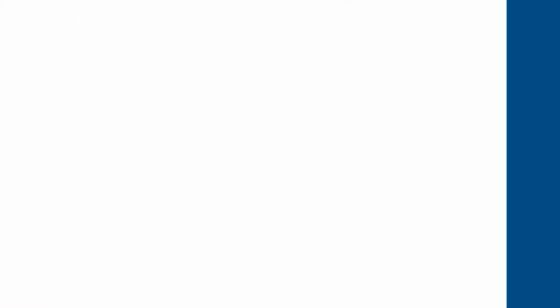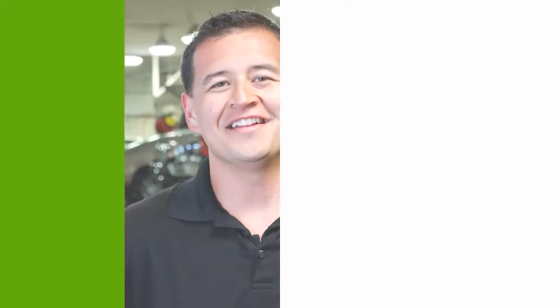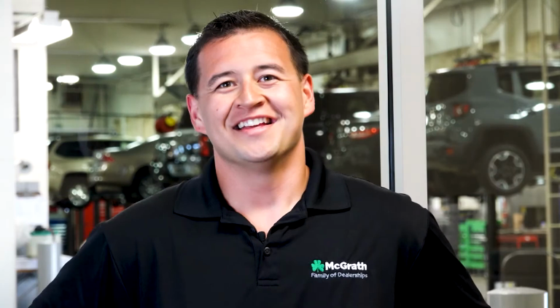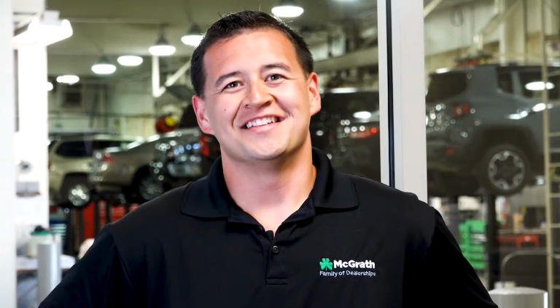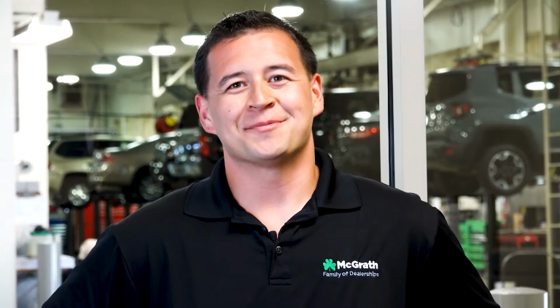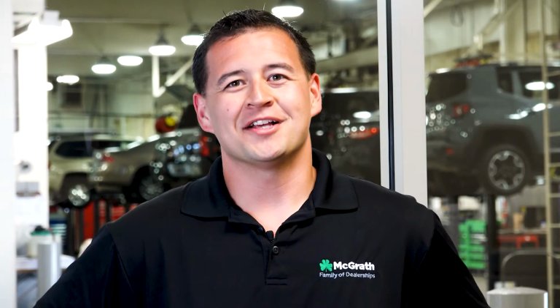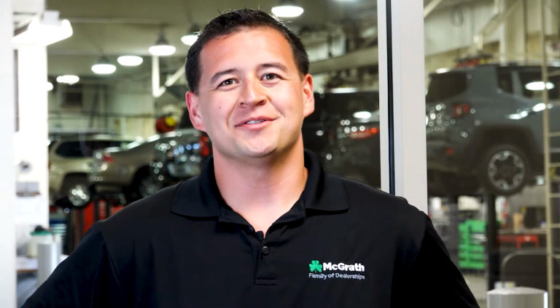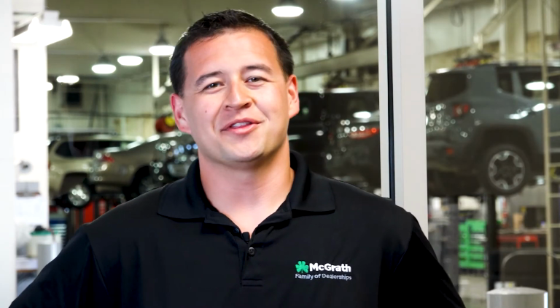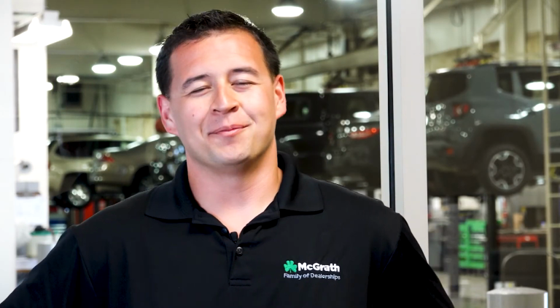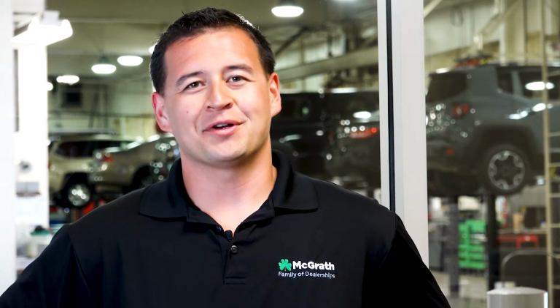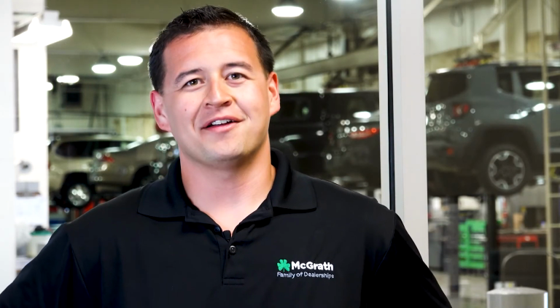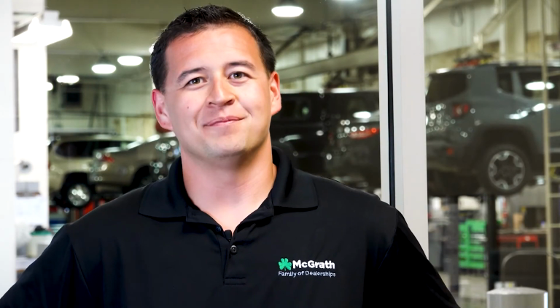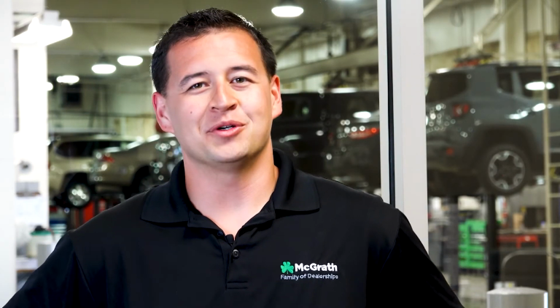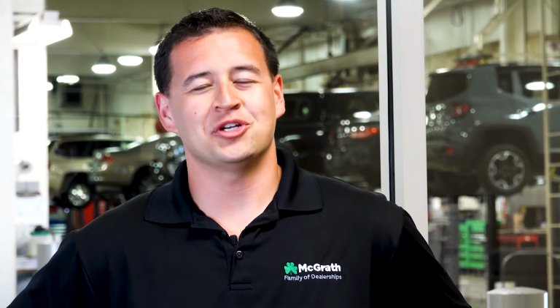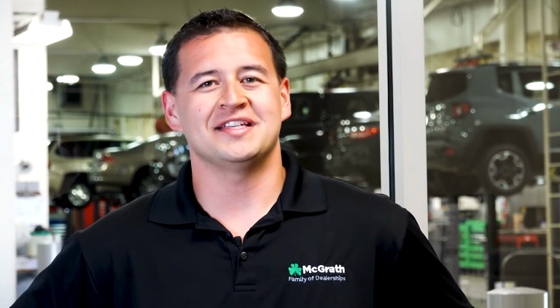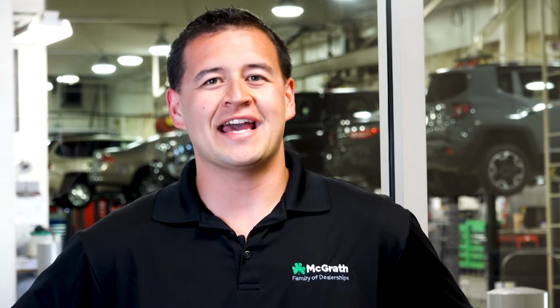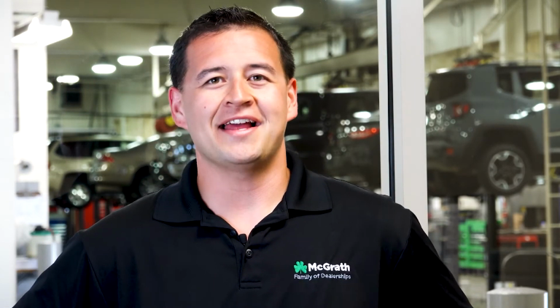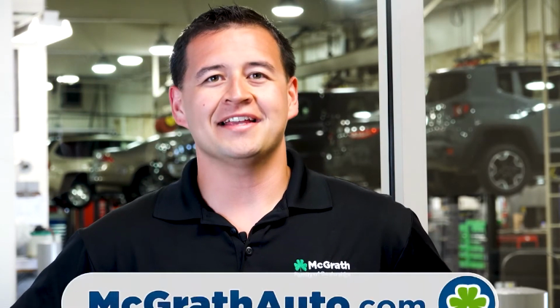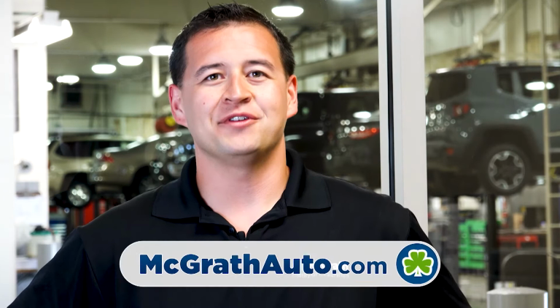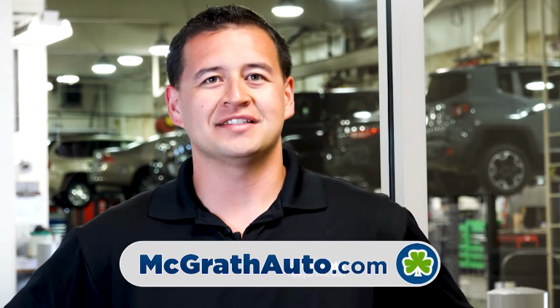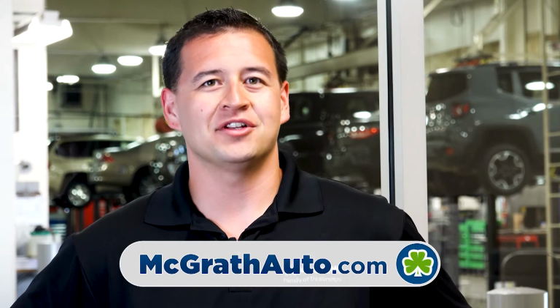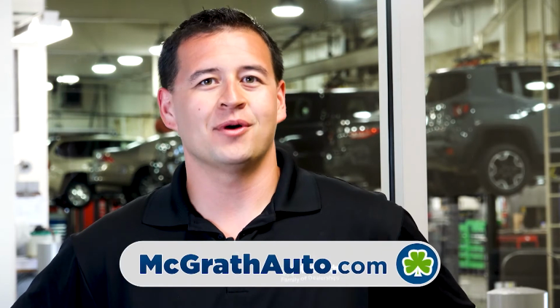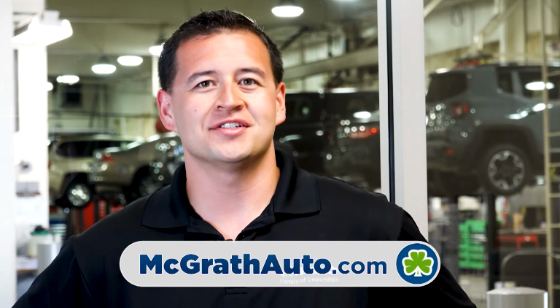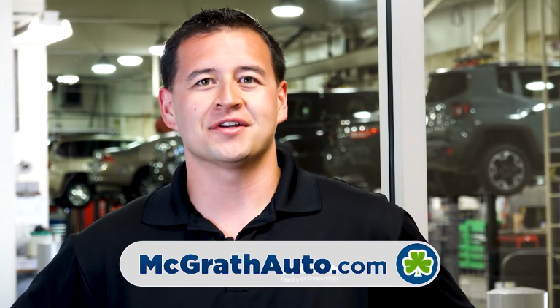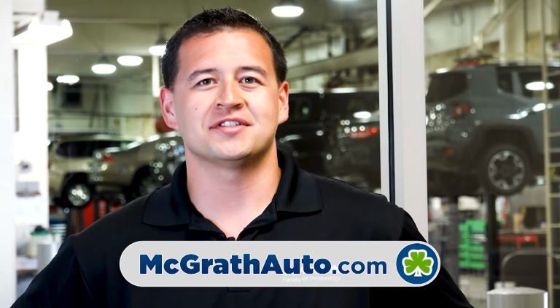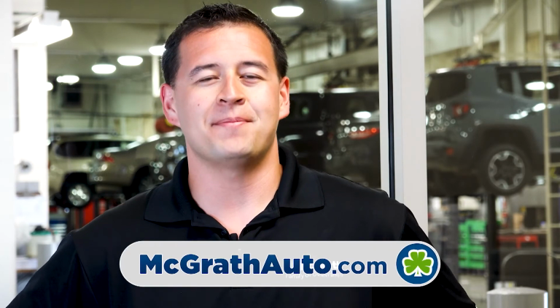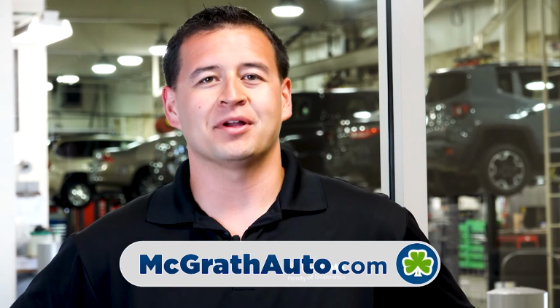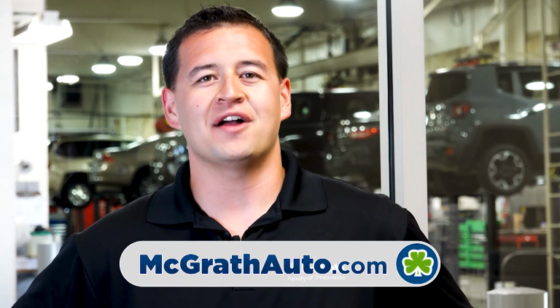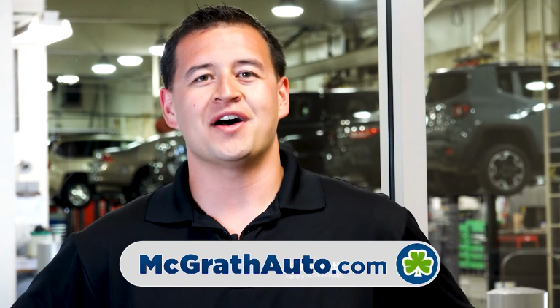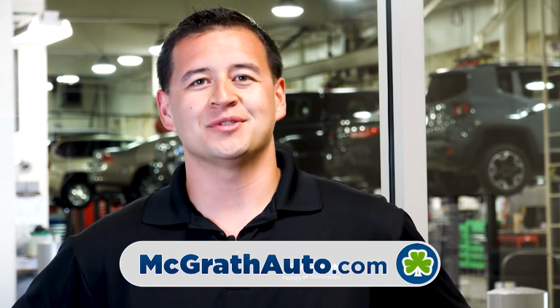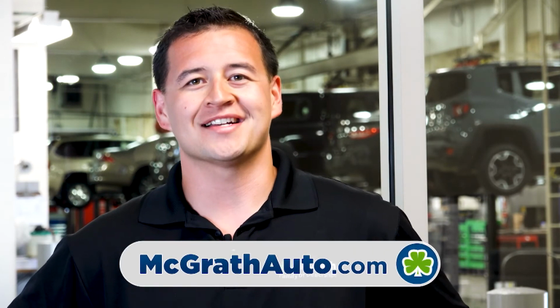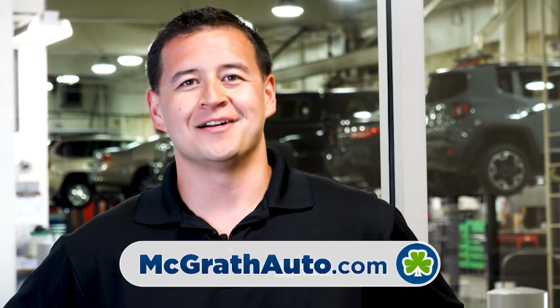This is Preston with McGrath Buick GMC Cadillac. If you have any questions, look us up at McGrathAuto.com.